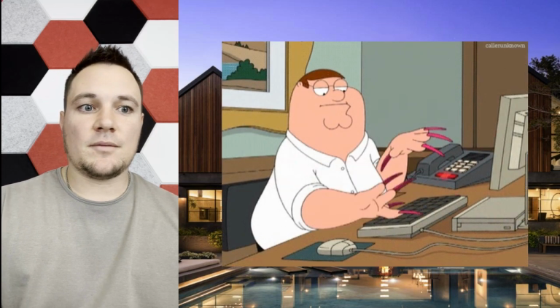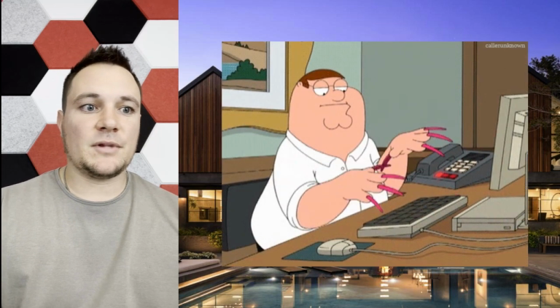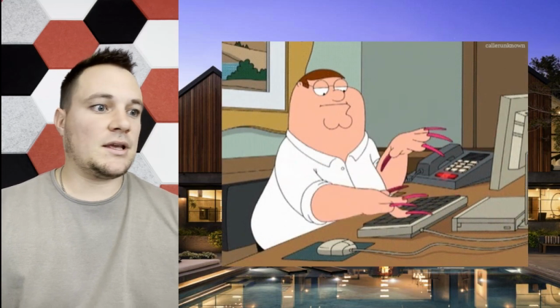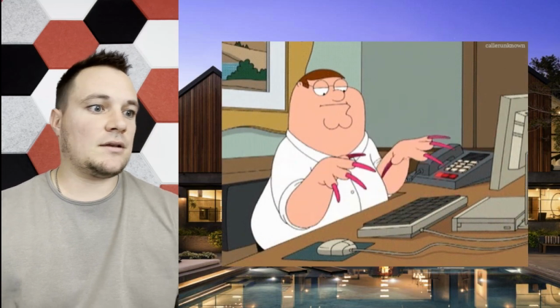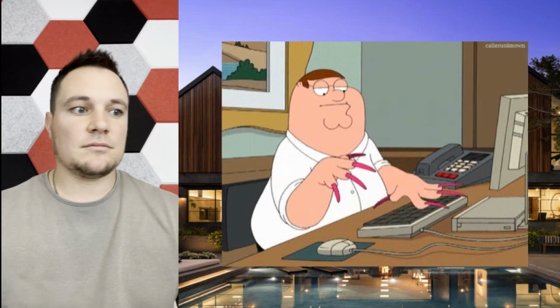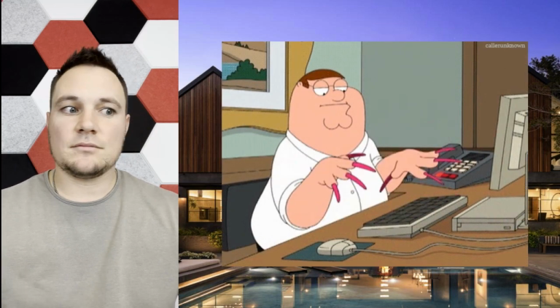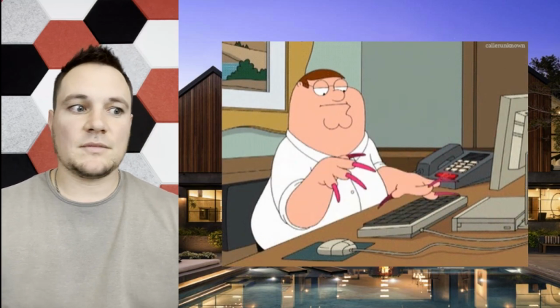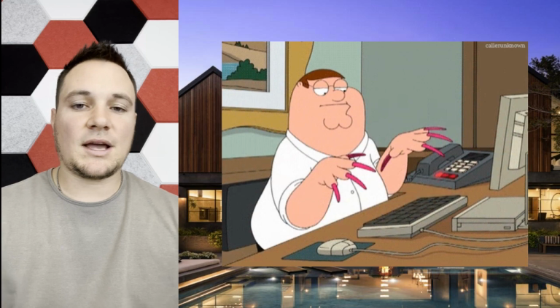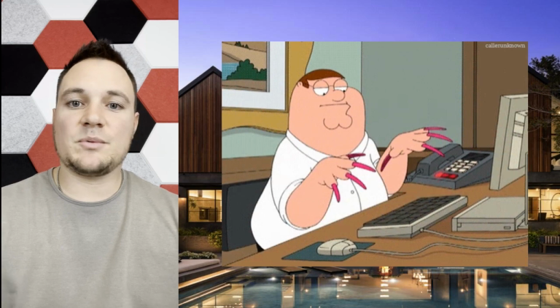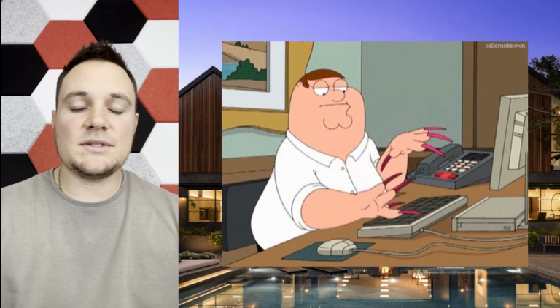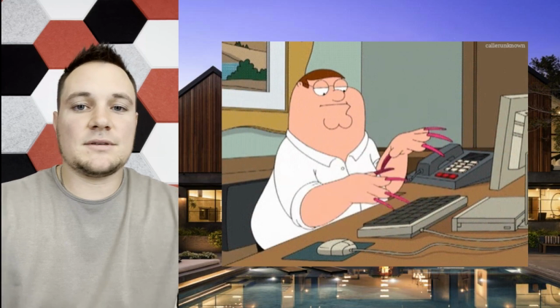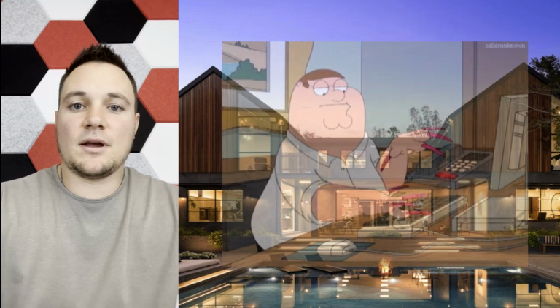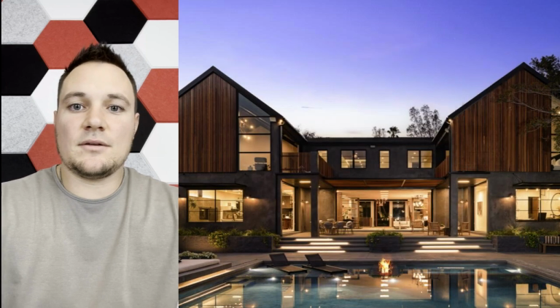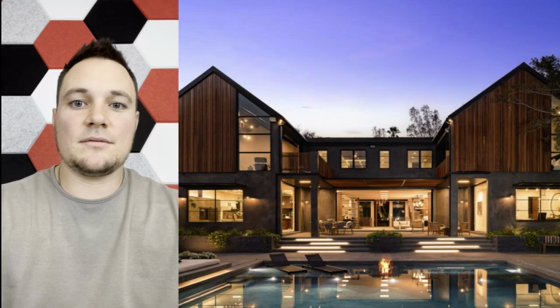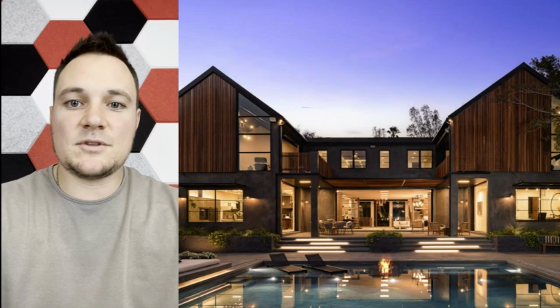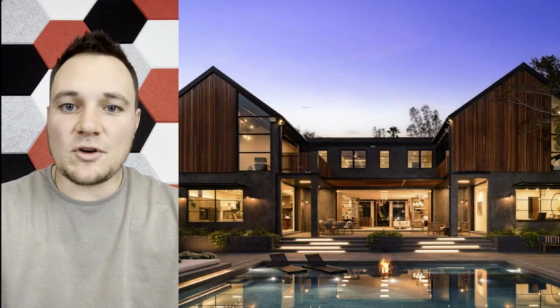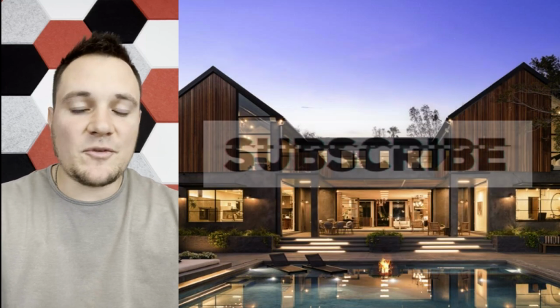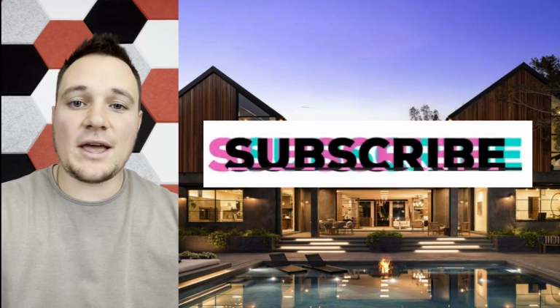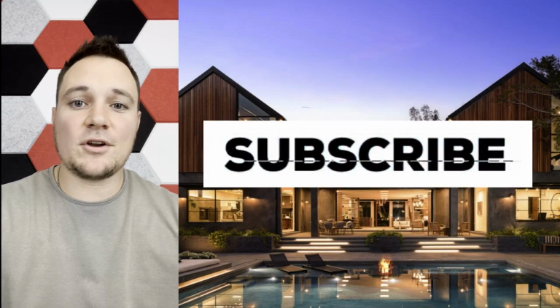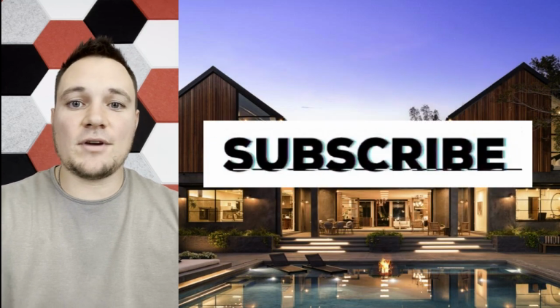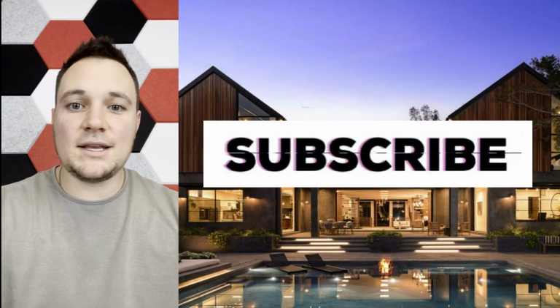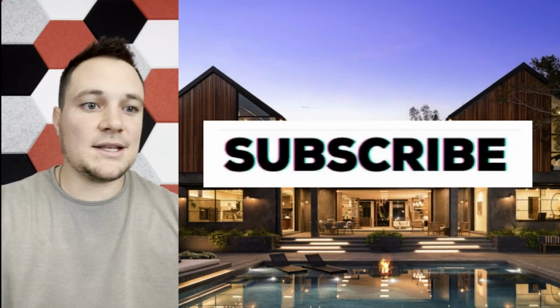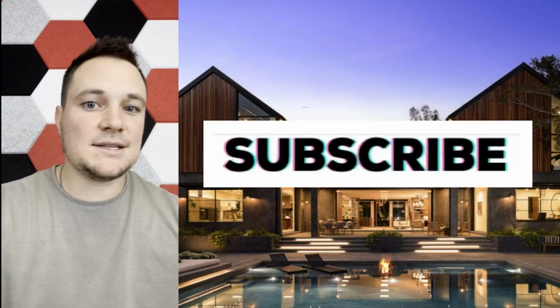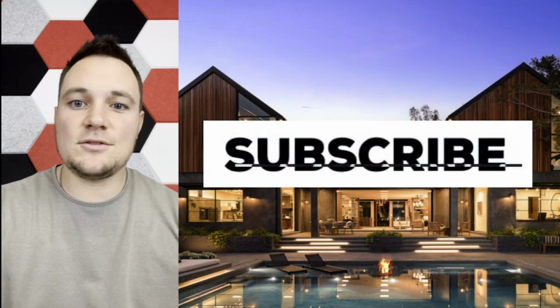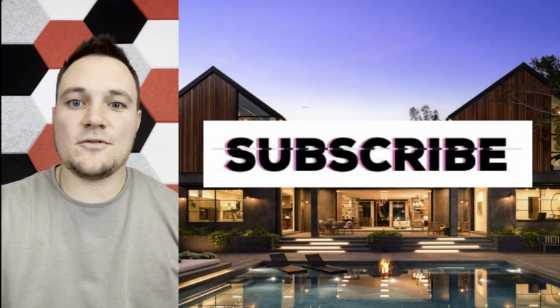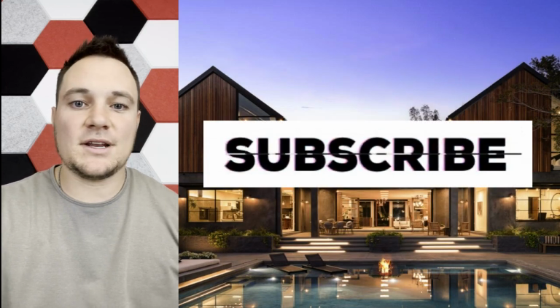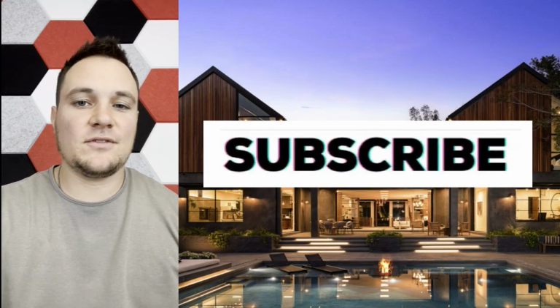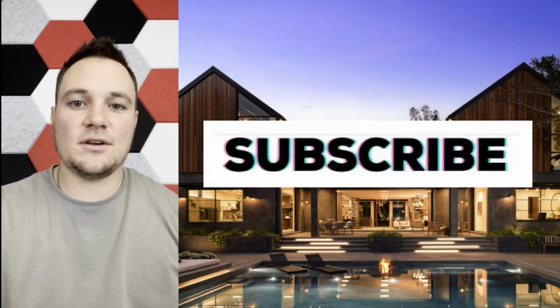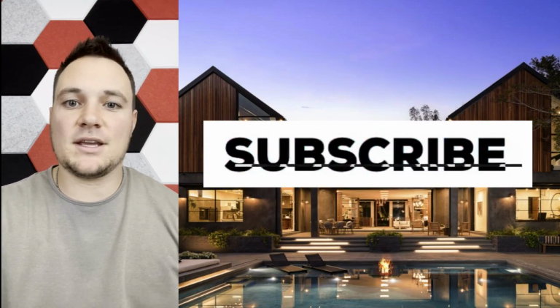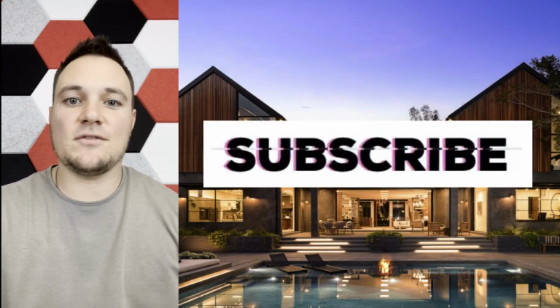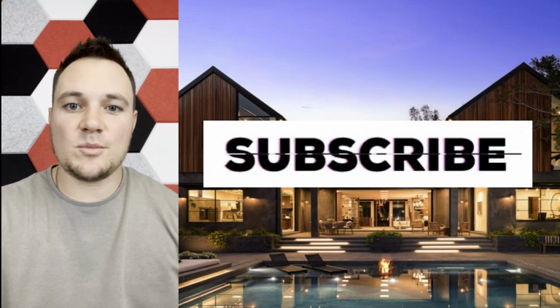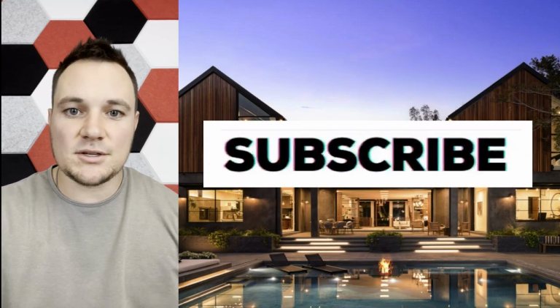Please subscribe if you haven't already and stay tuned for the next video. Thank you very much.